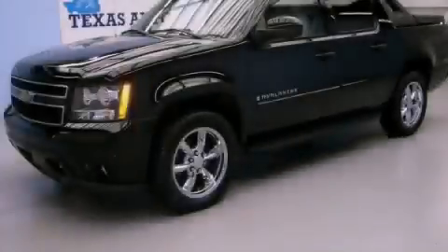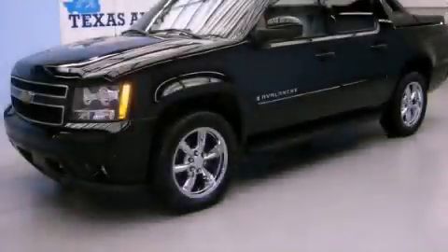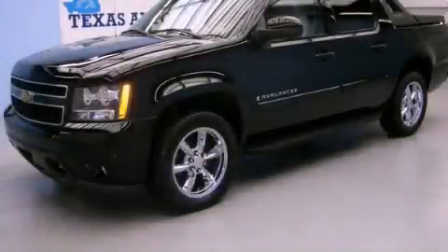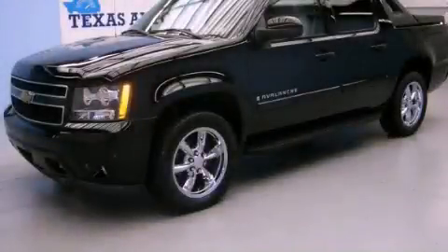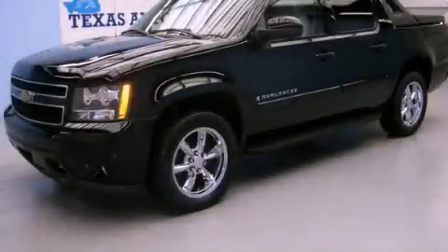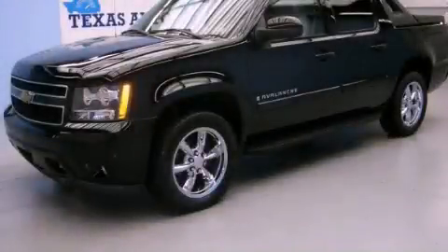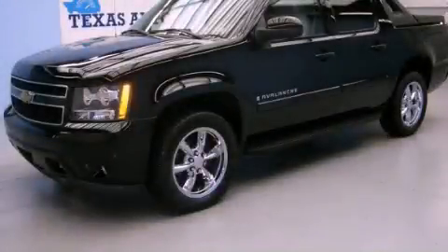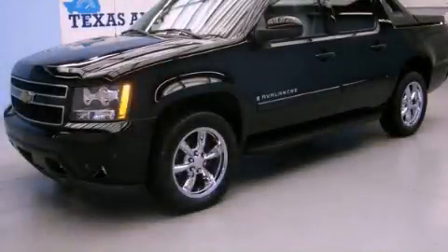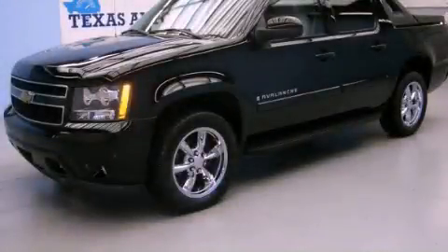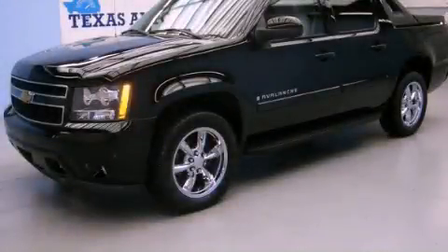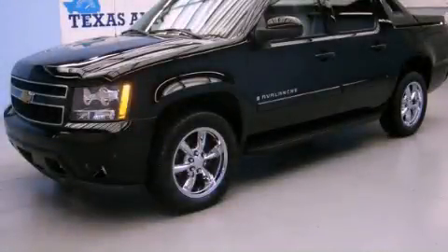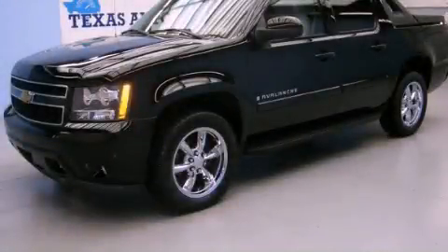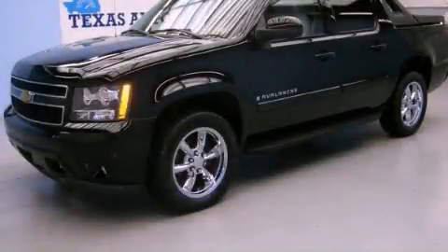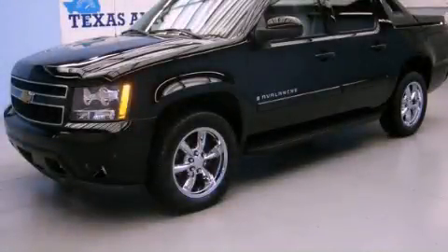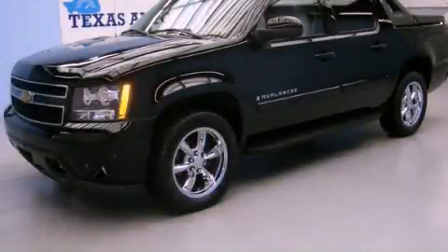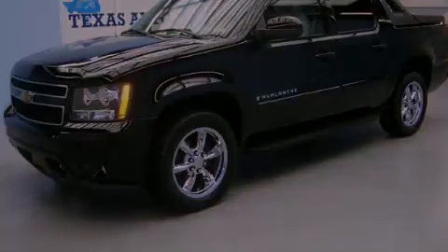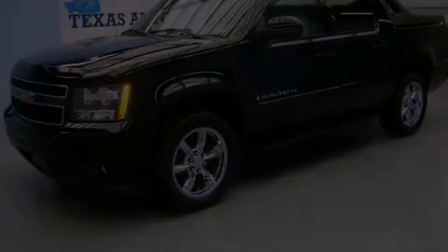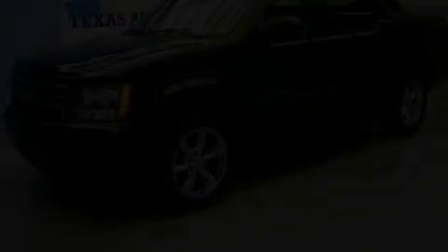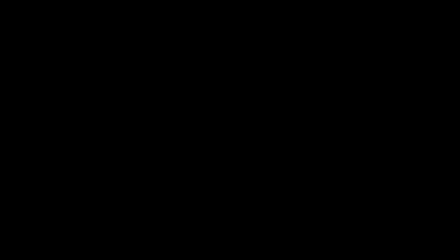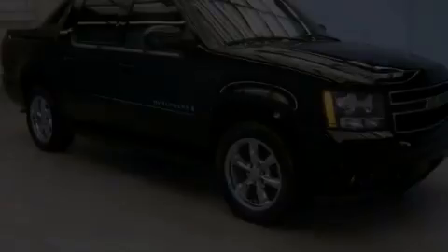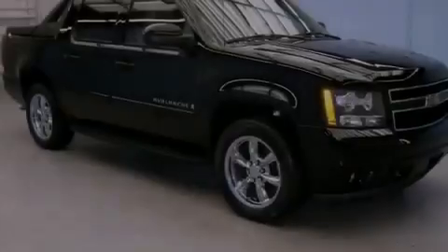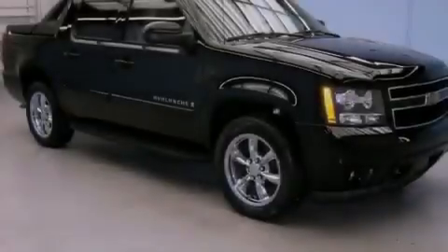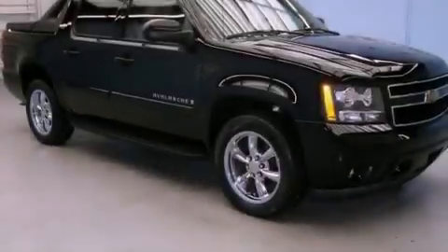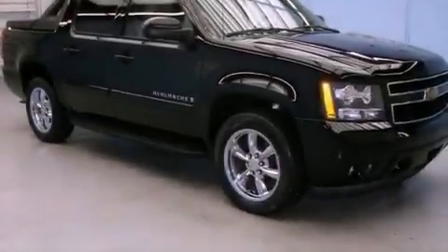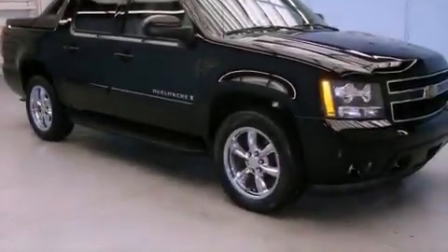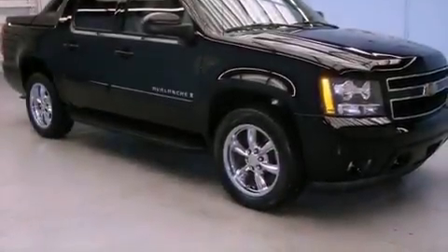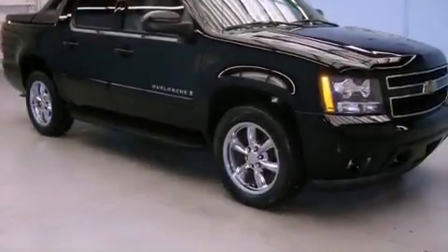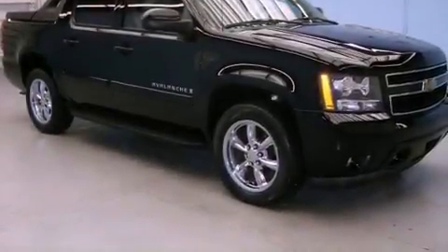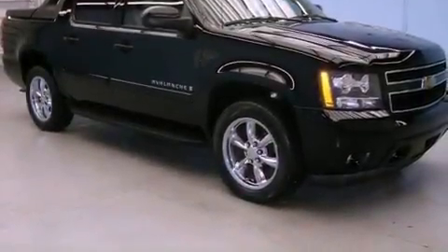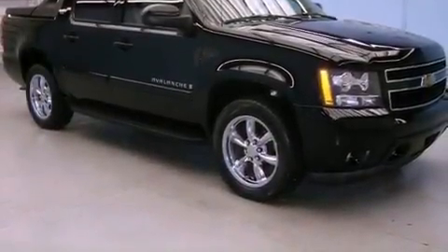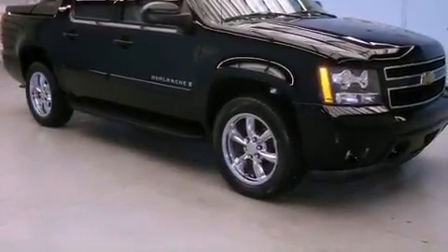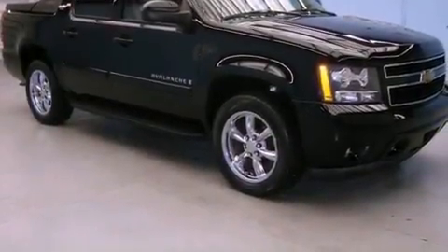This is a 2007 Chevrolet Avalanche. Whether hauling, commuting, or towing, this truck is the right one for you.